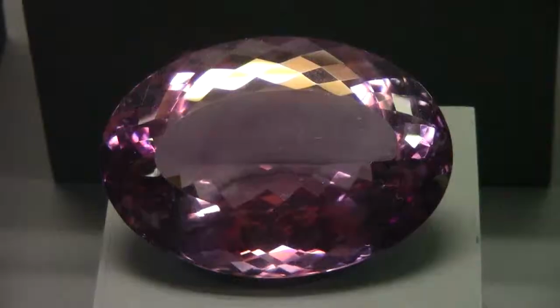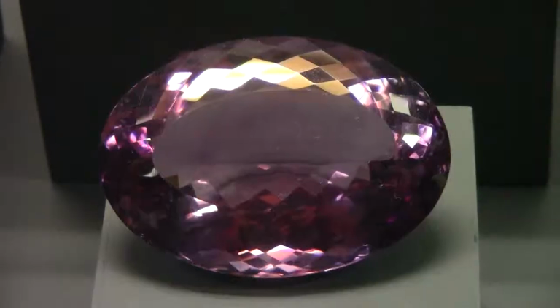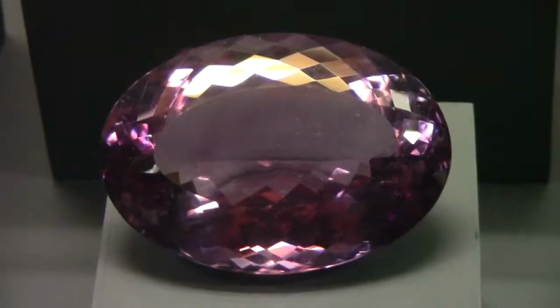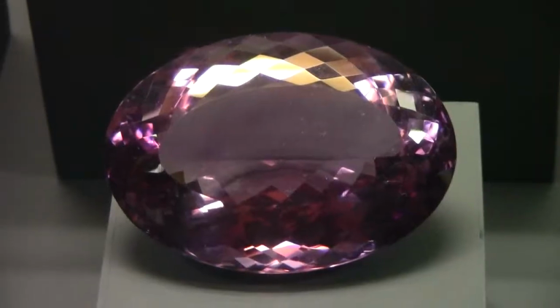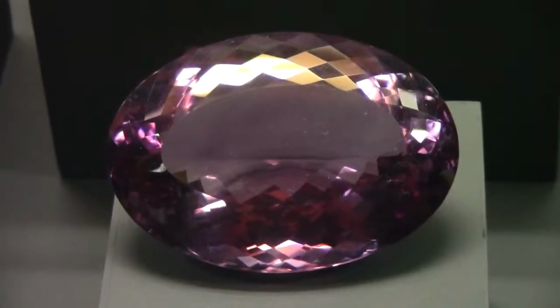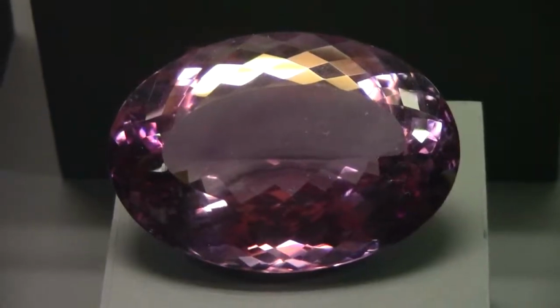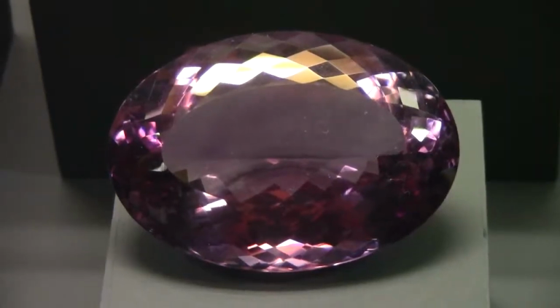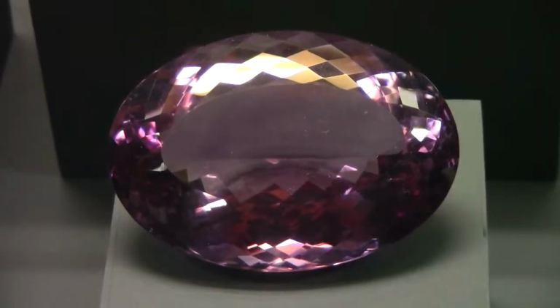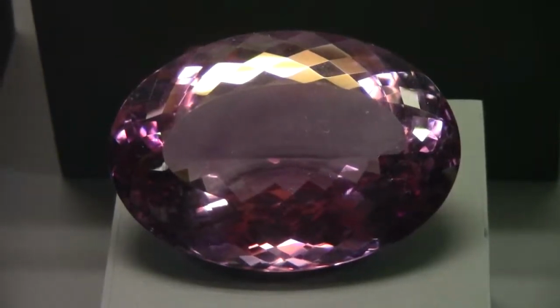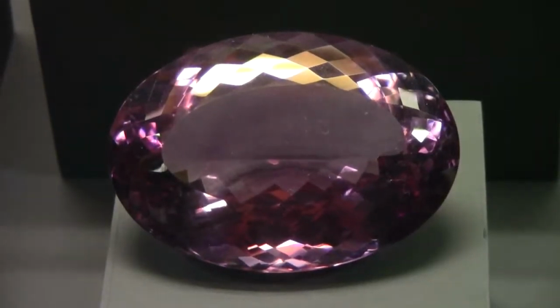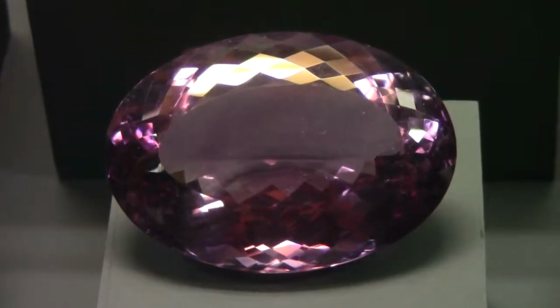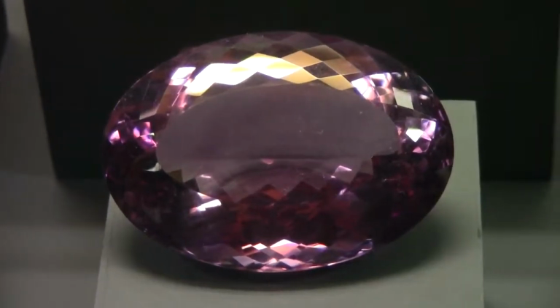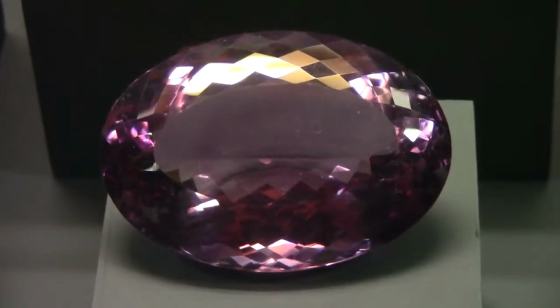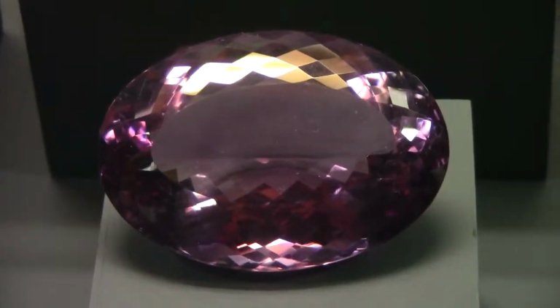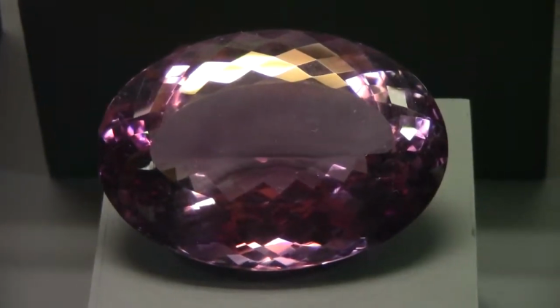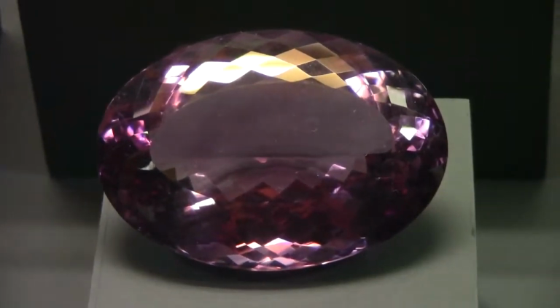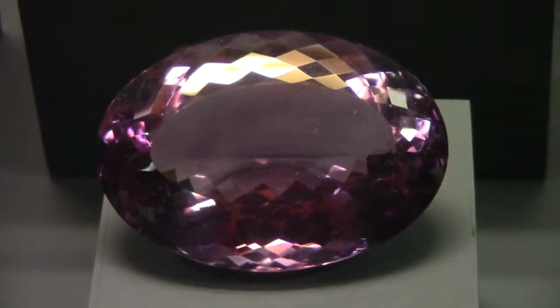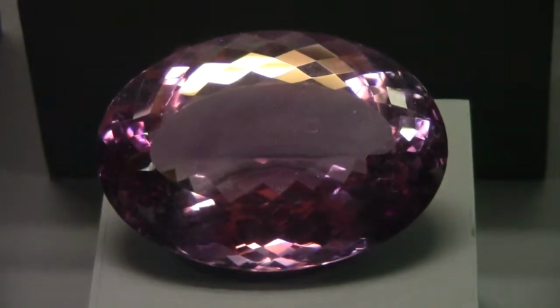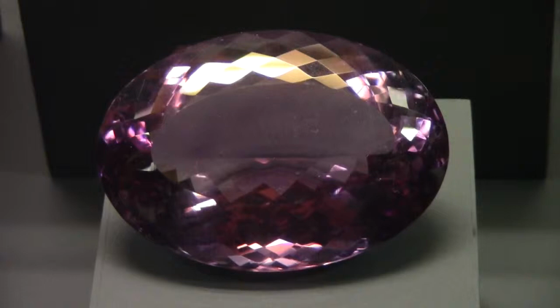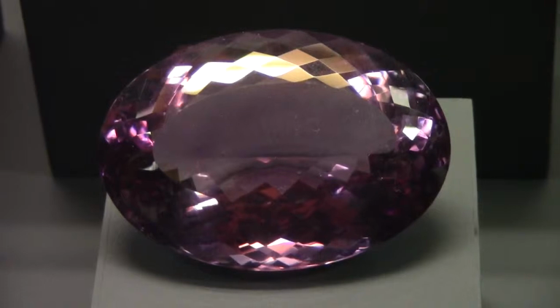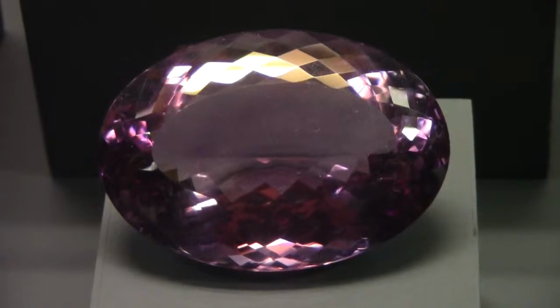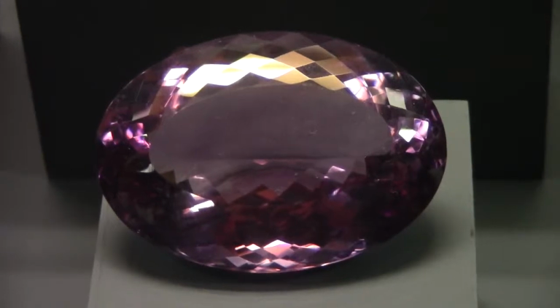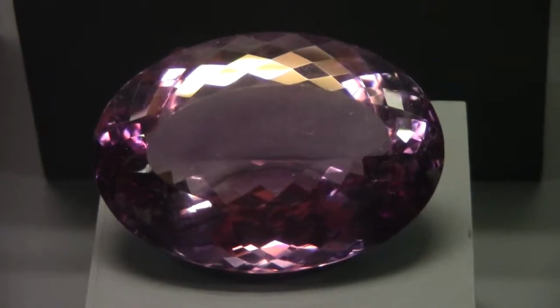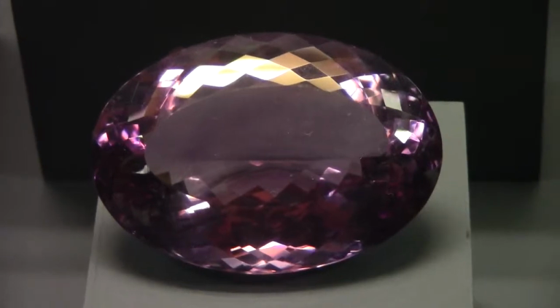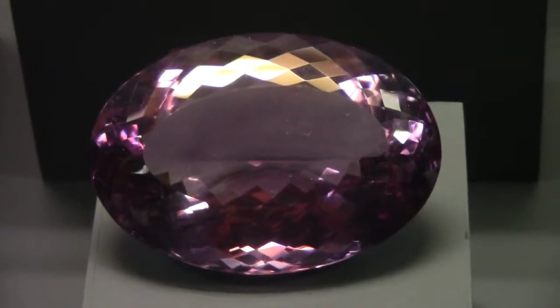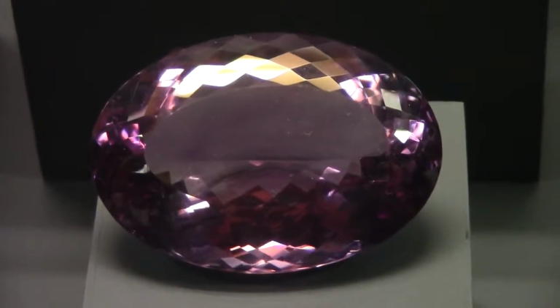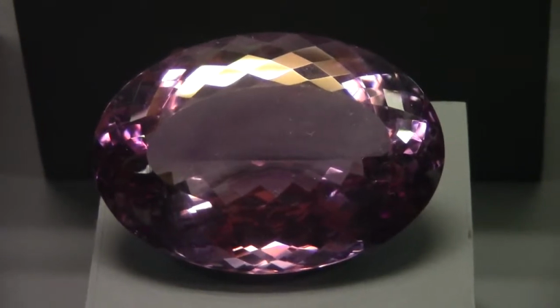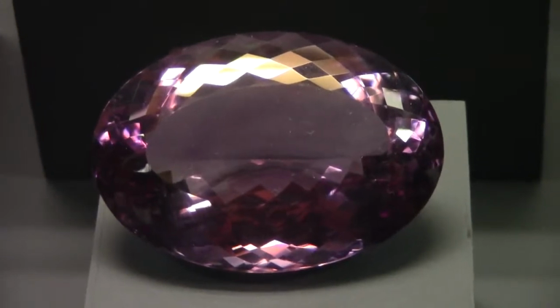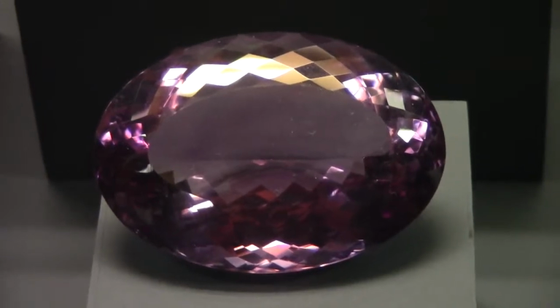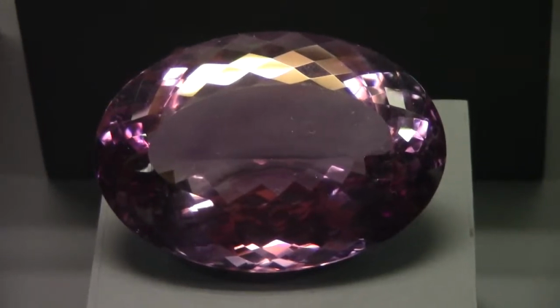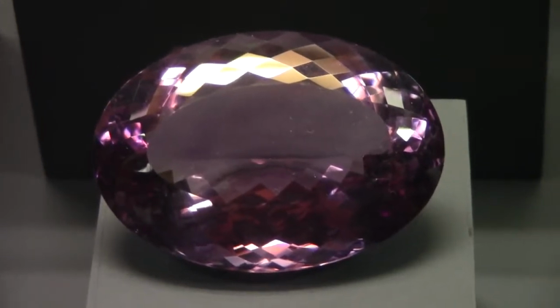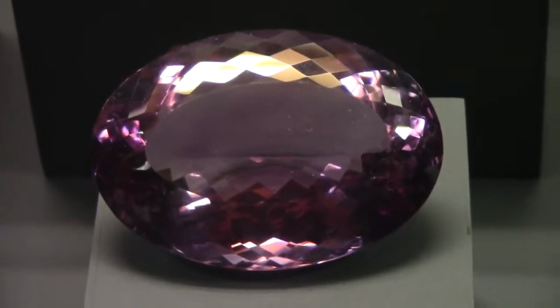And this awesome cut piece of amethyst — great color and clarity.